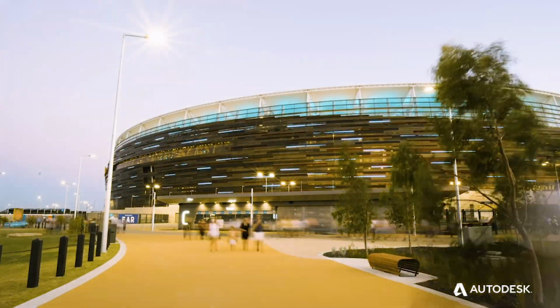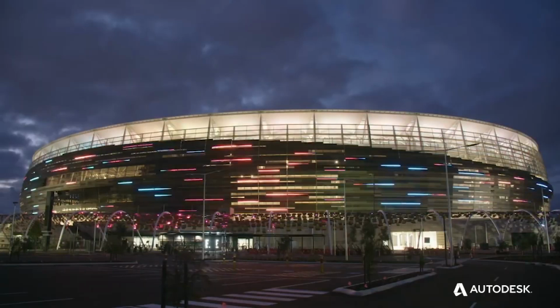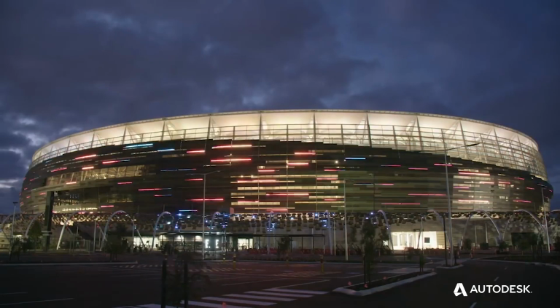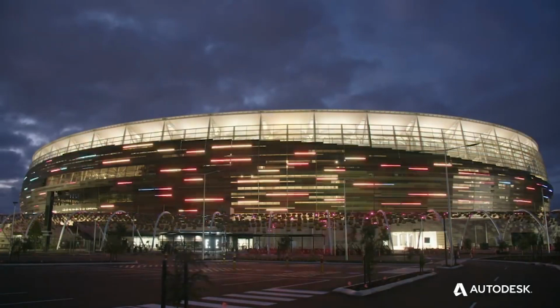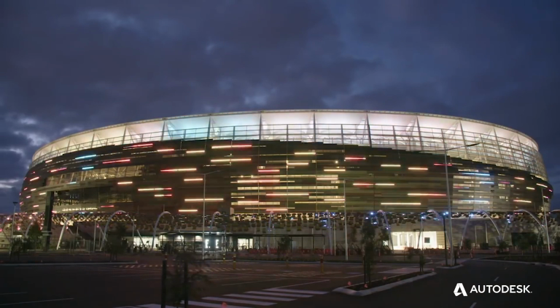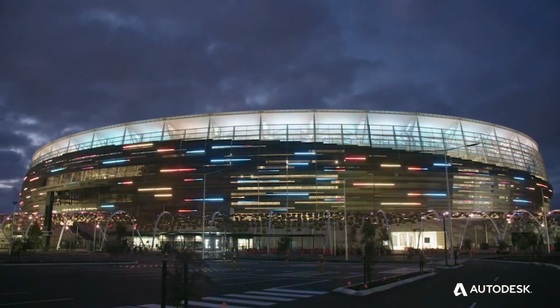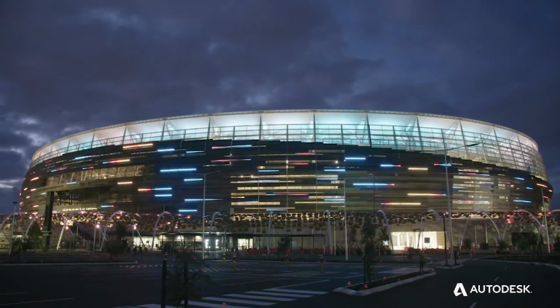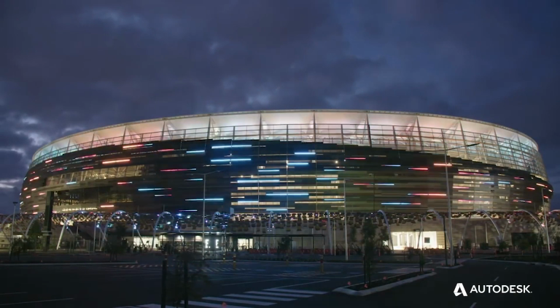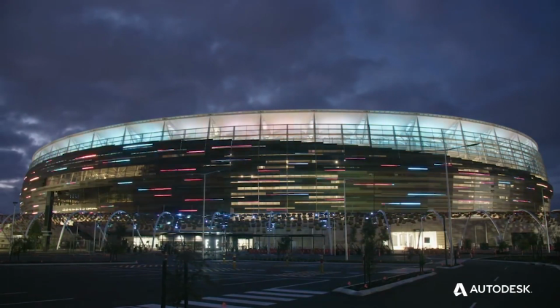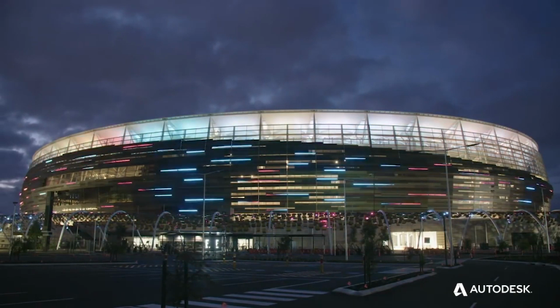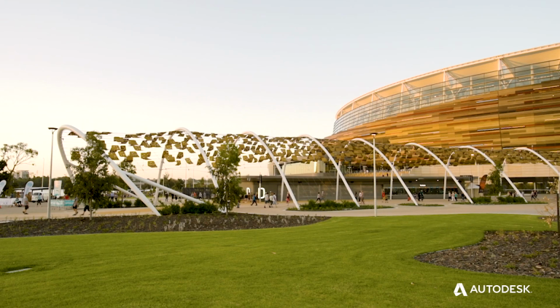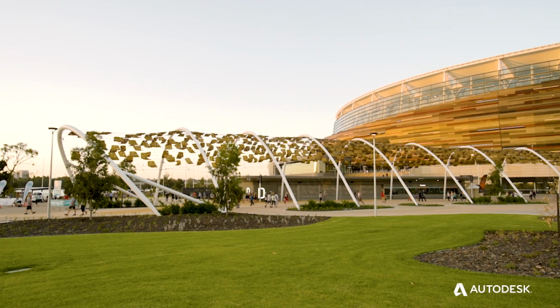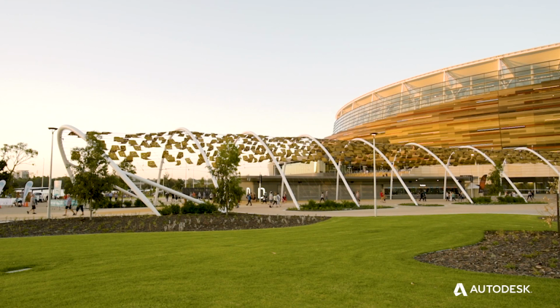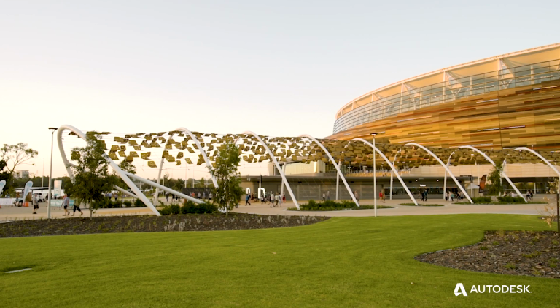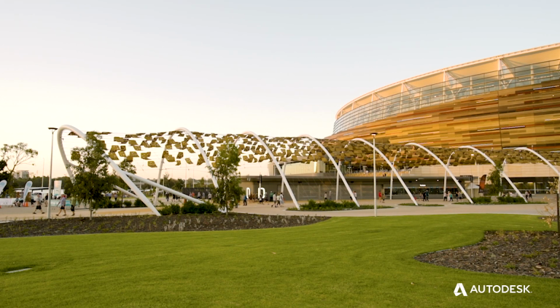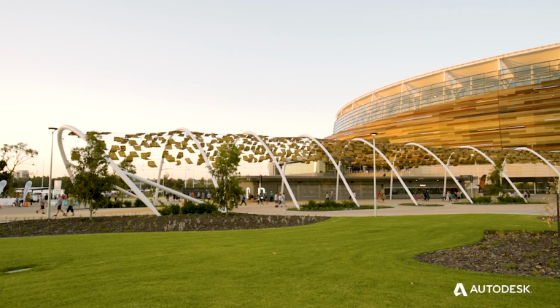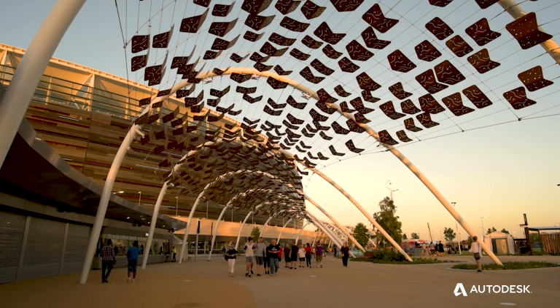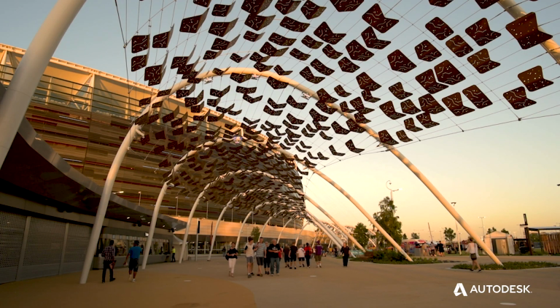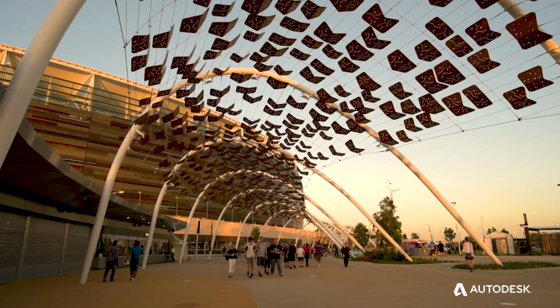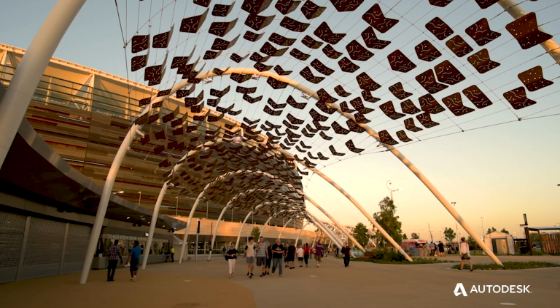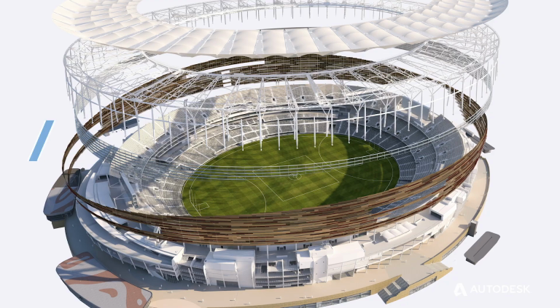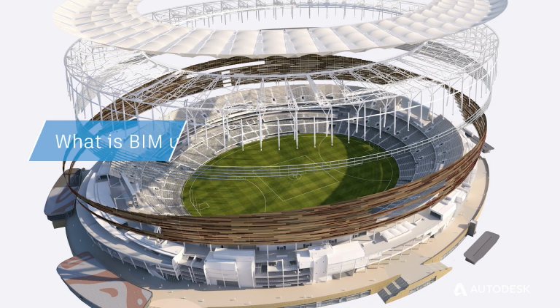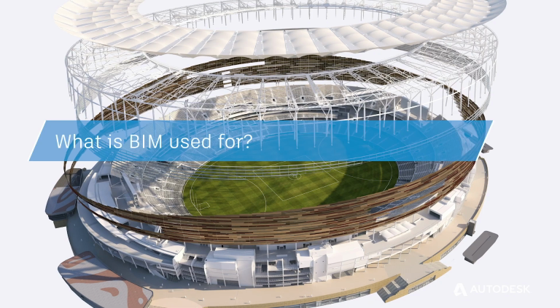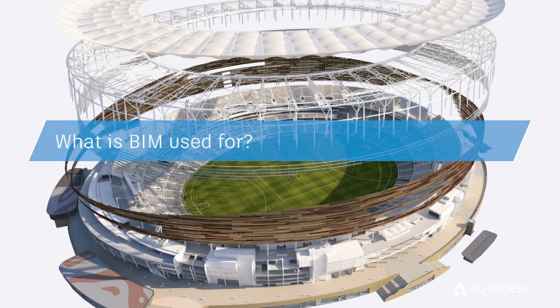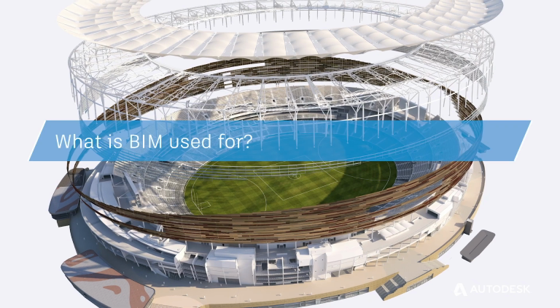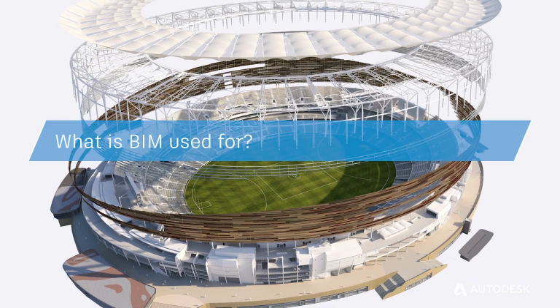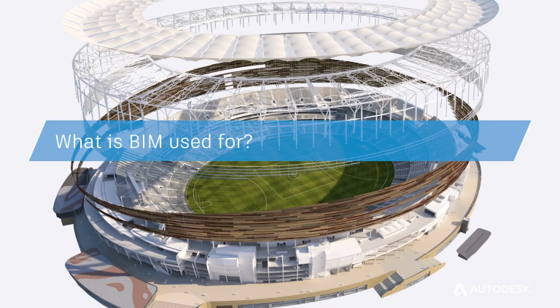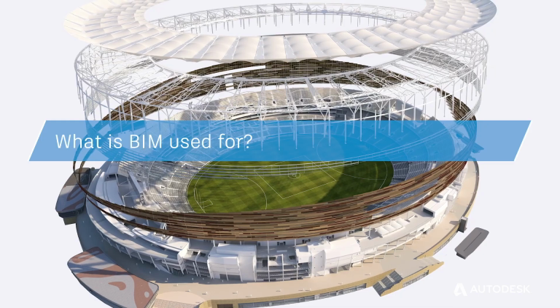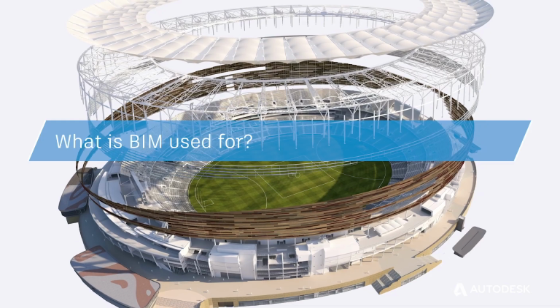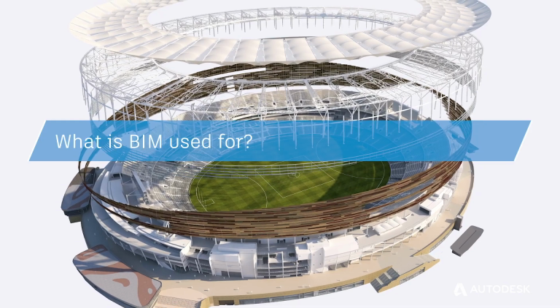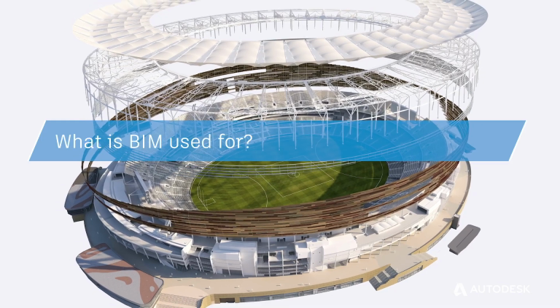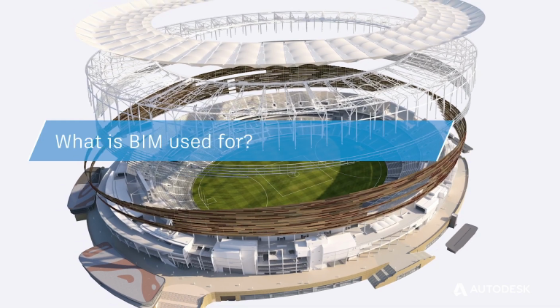We want to create the best project, the best experience for people. BIM certainly helps to create a better project.